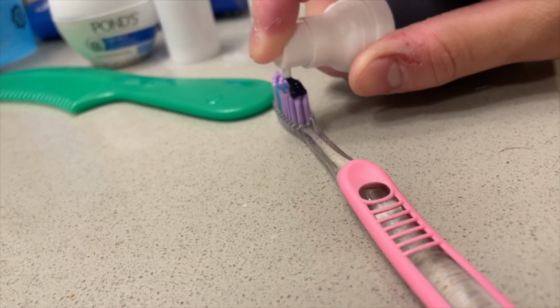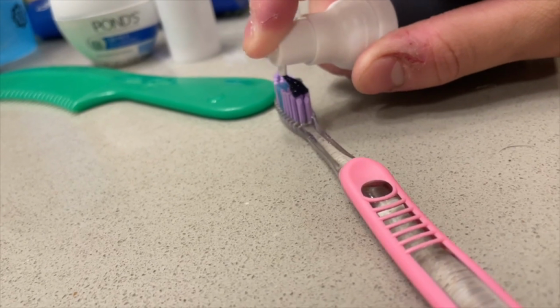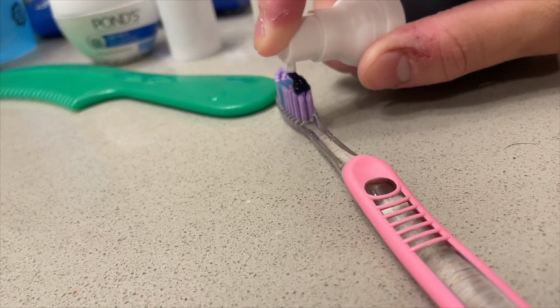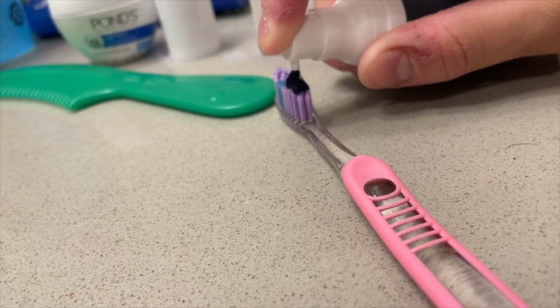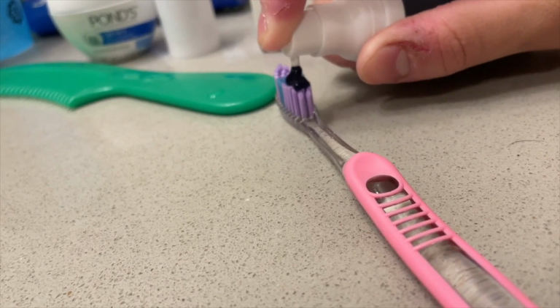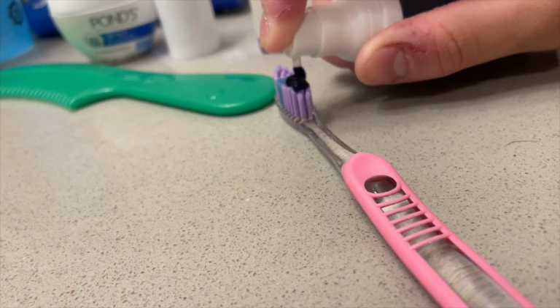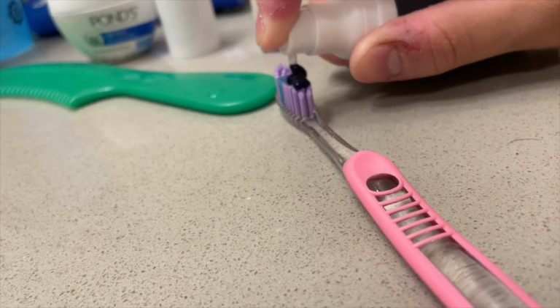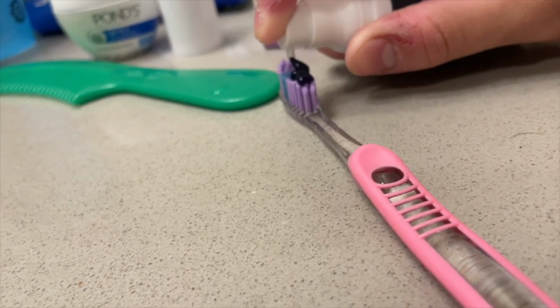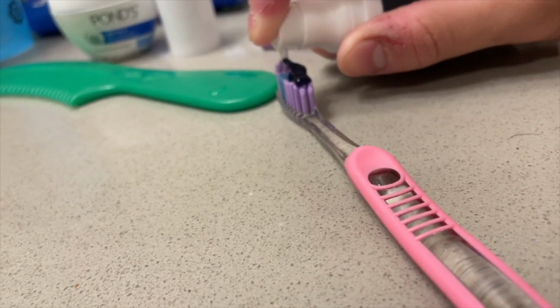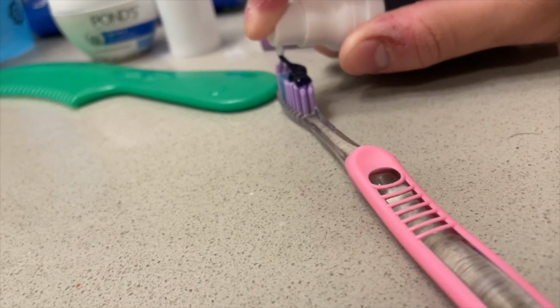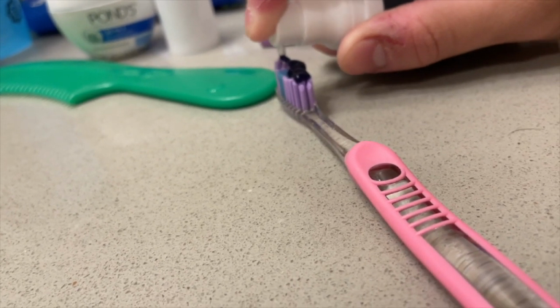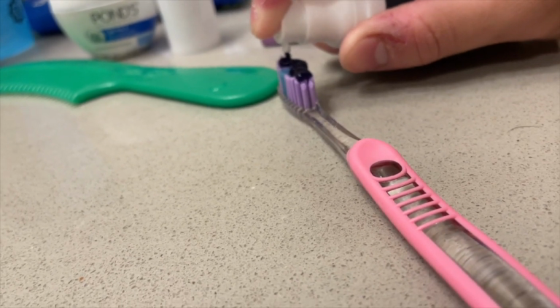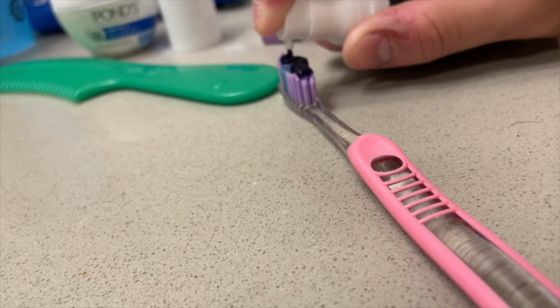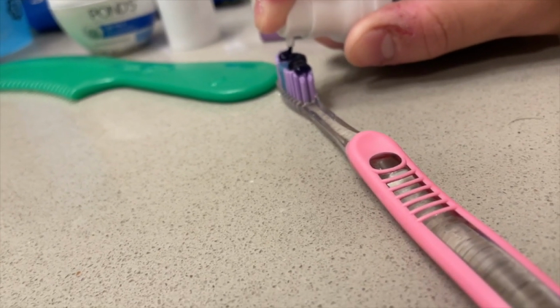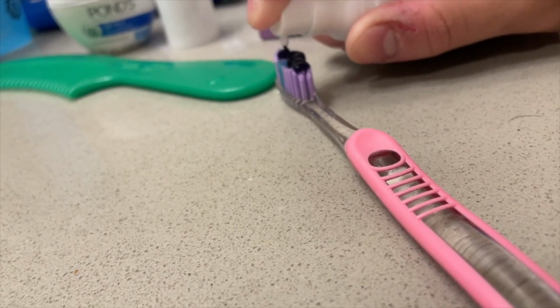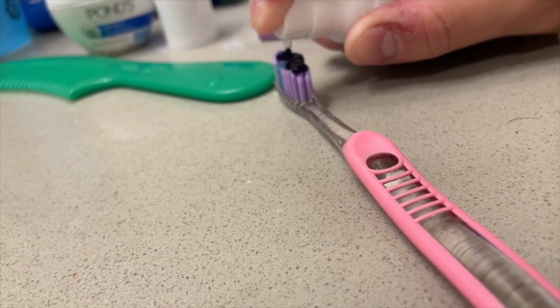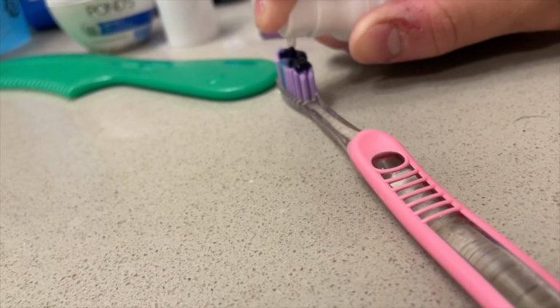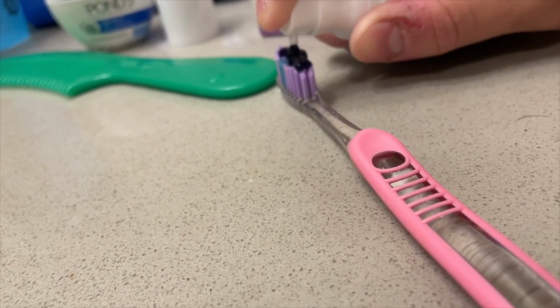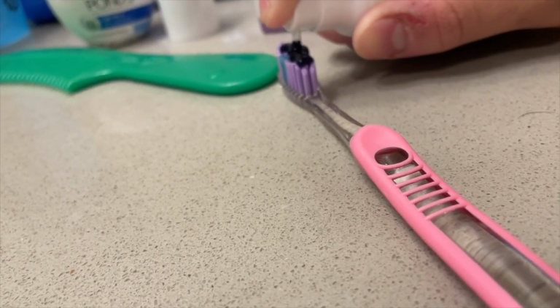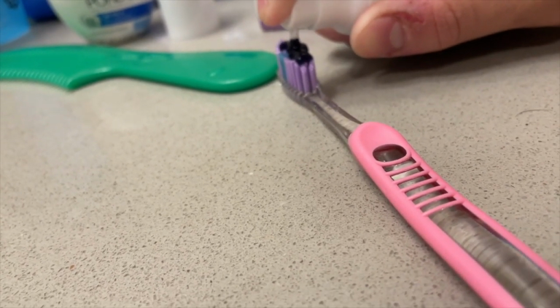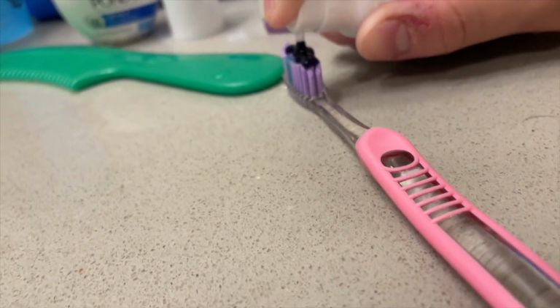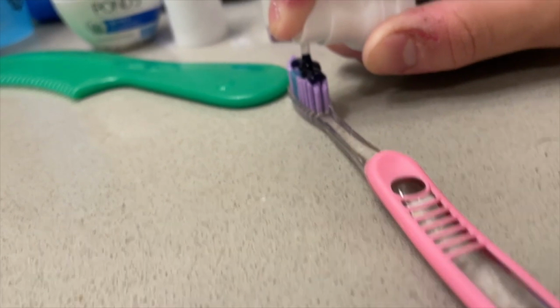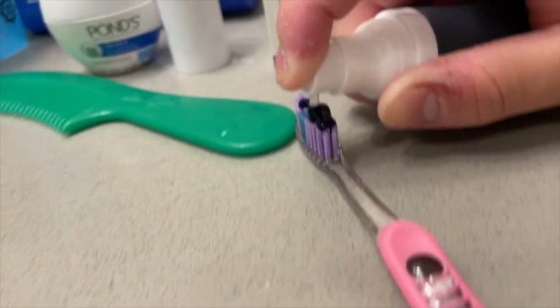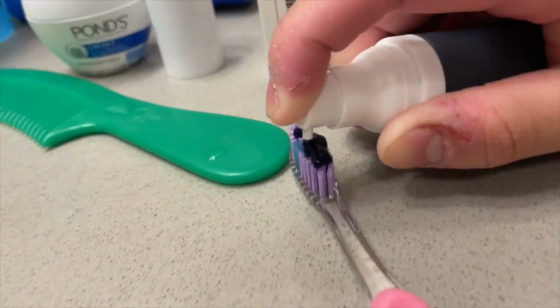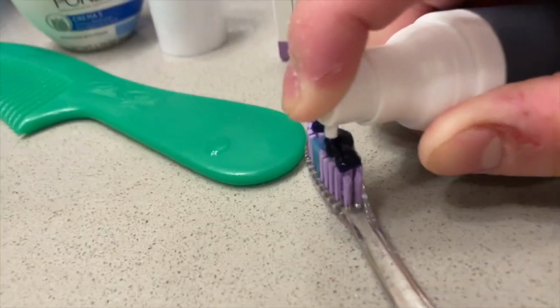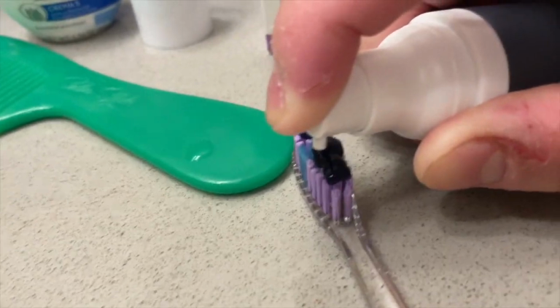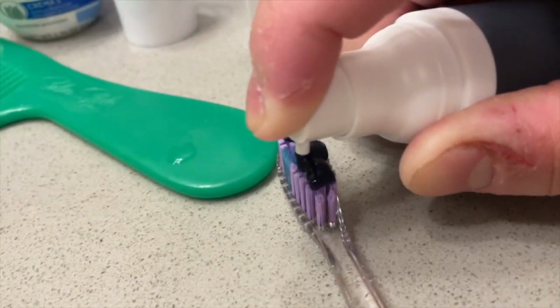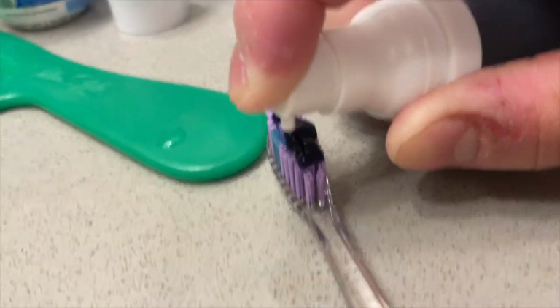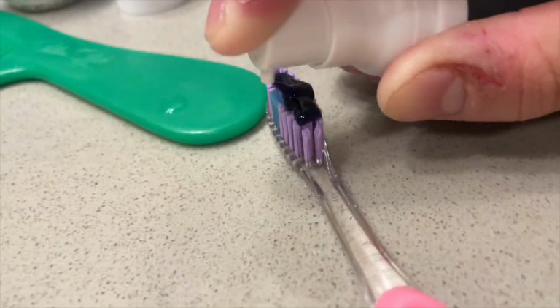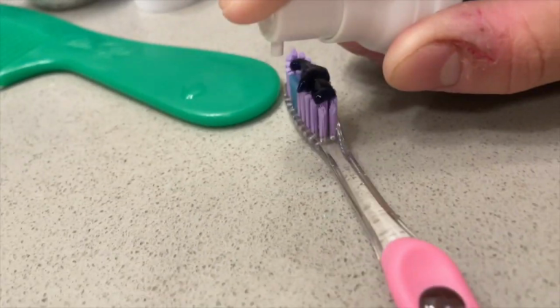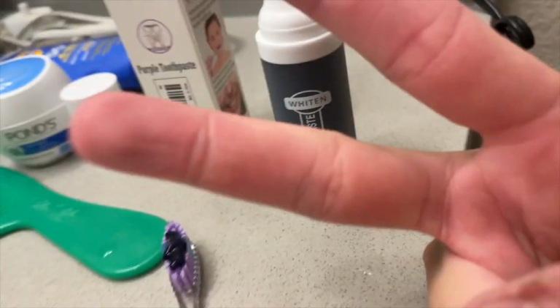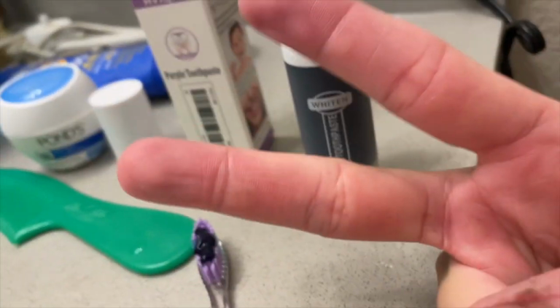I'll put a little more so my teeth can get really white. Two minutes.